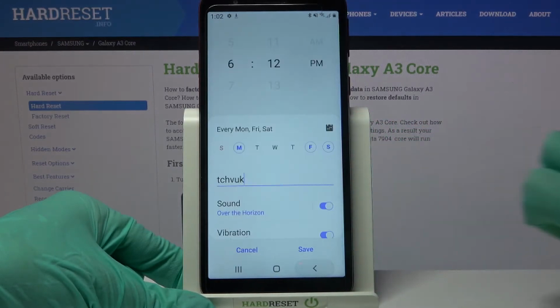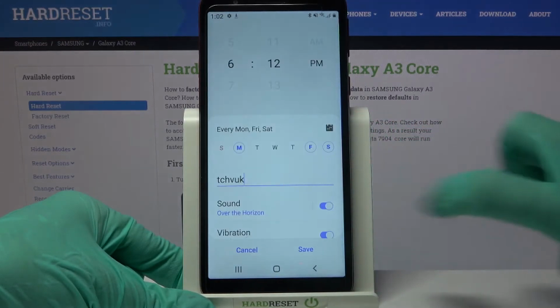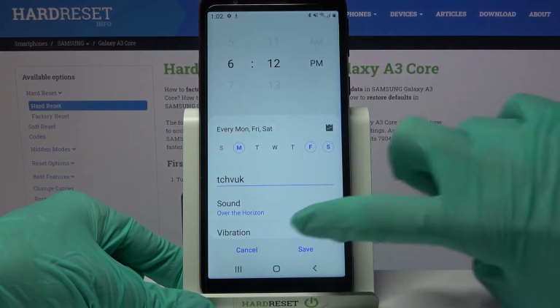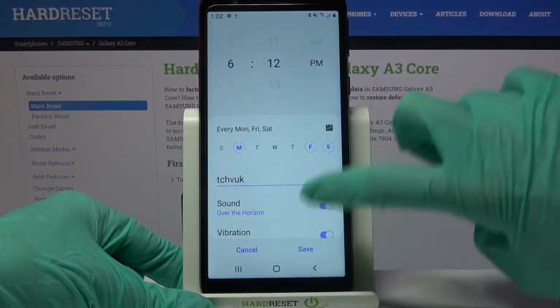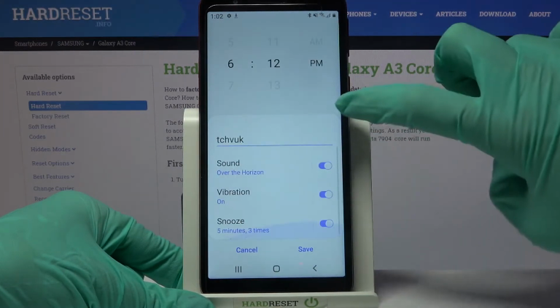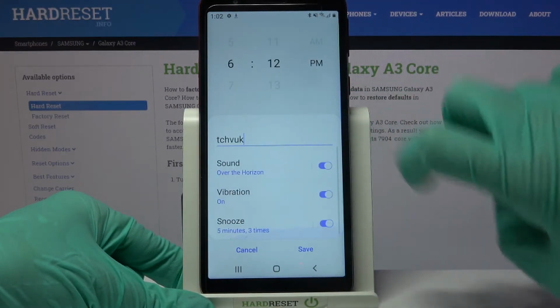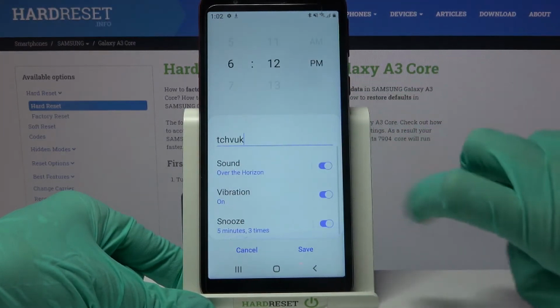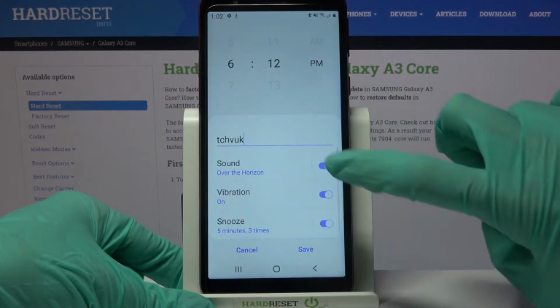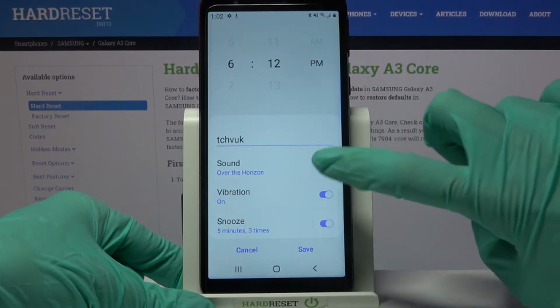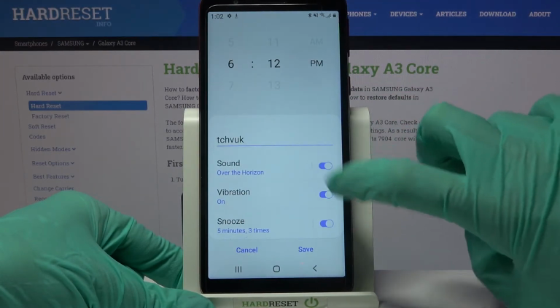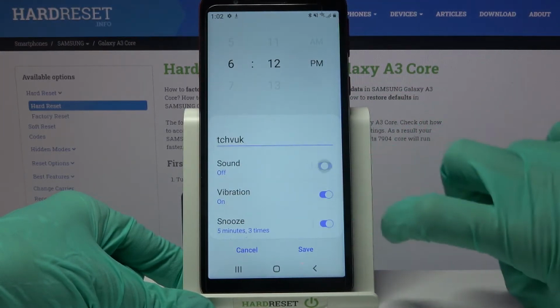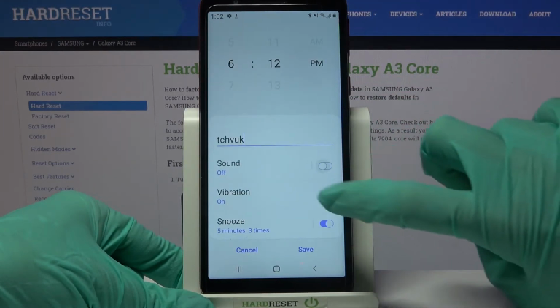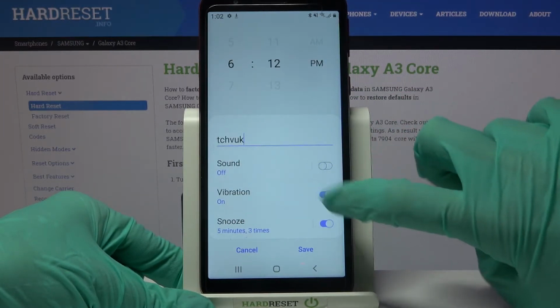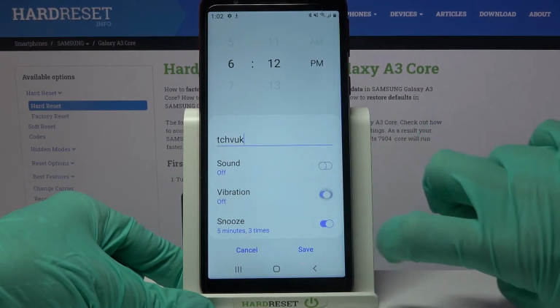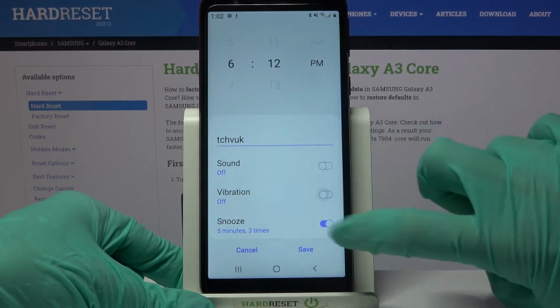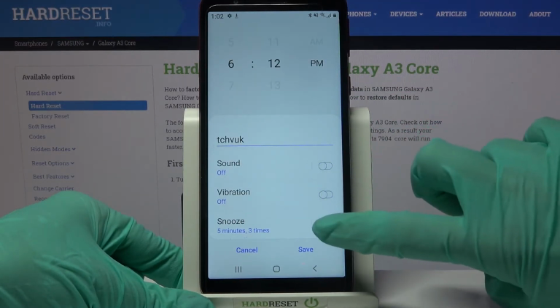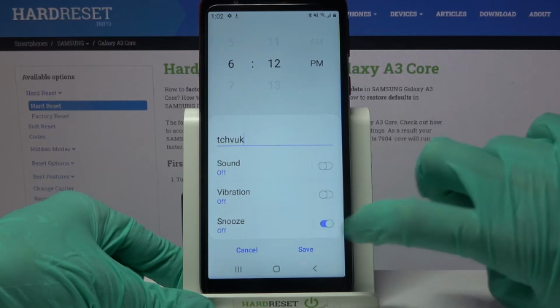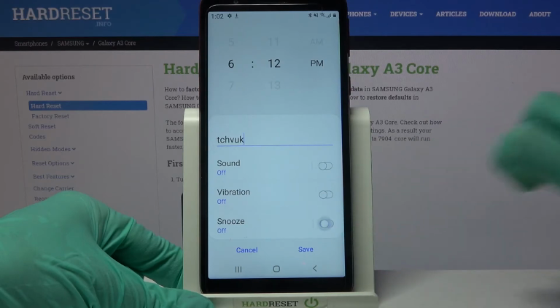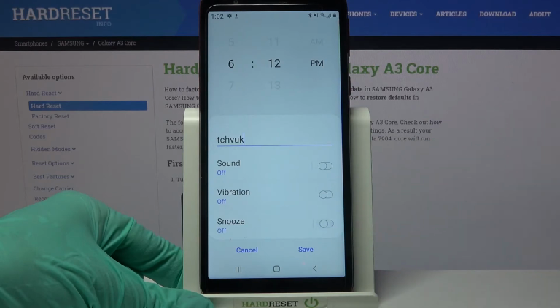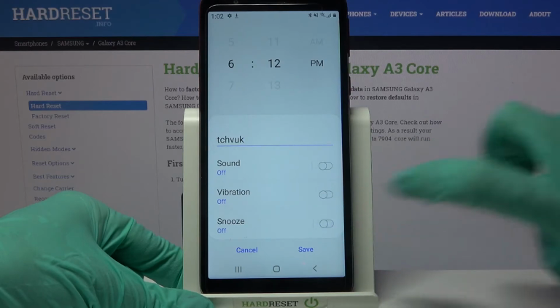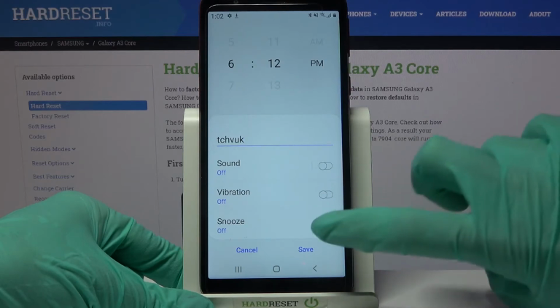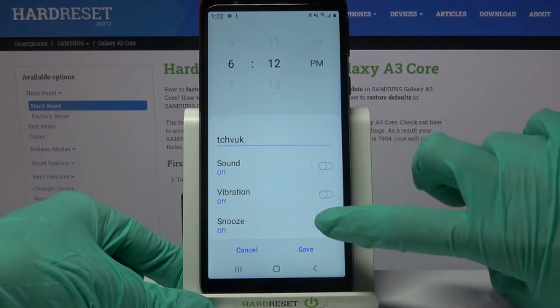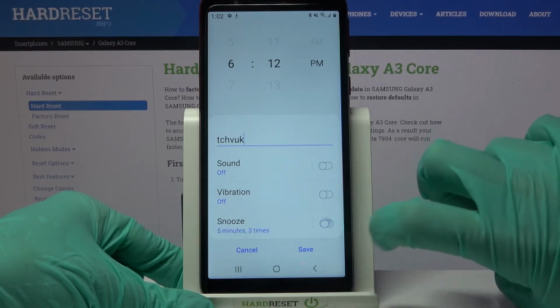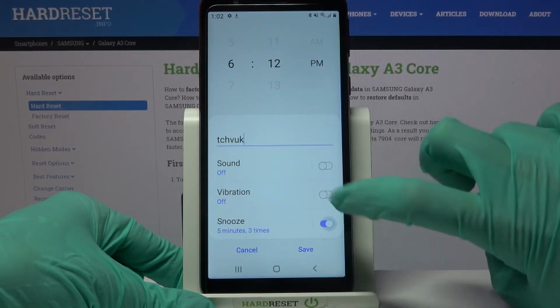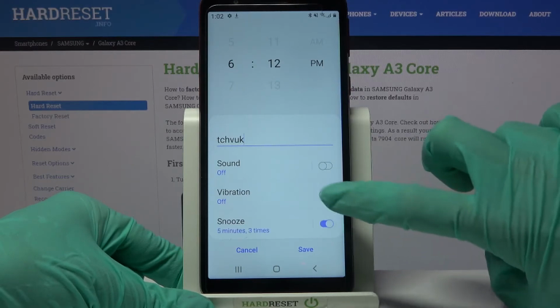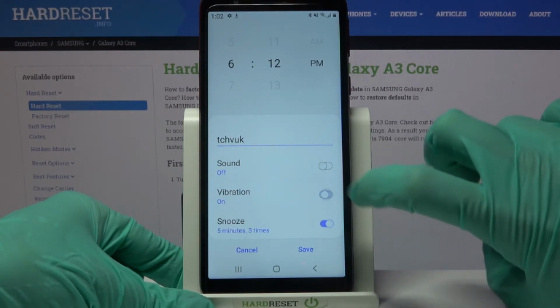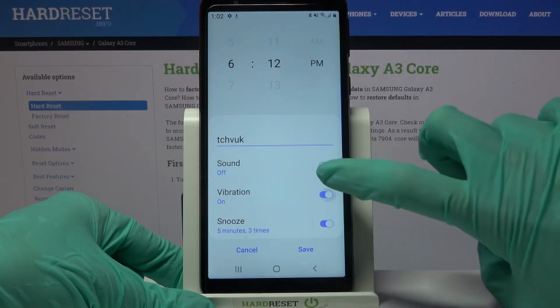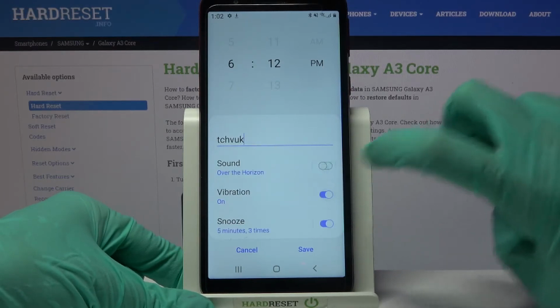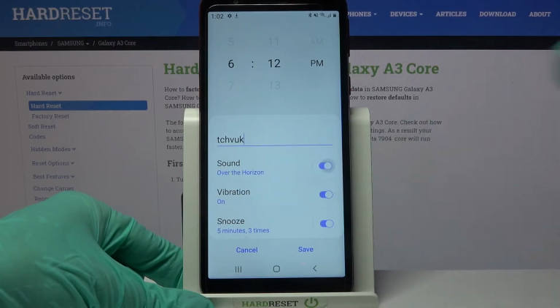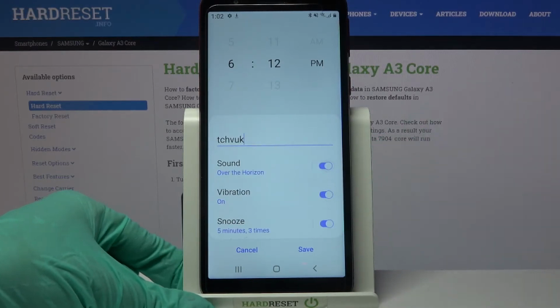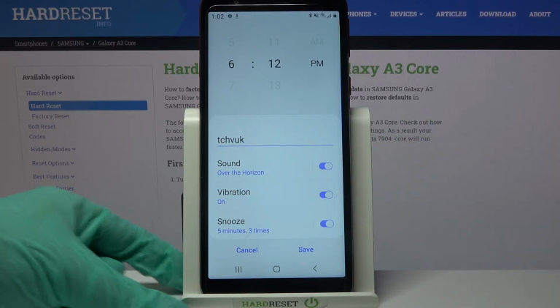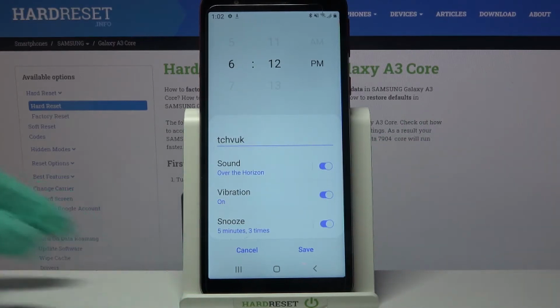Go back and tap on the switches next to sound, vibration, and snooze to disable or enable these features.